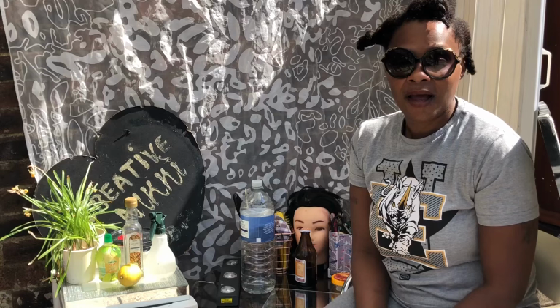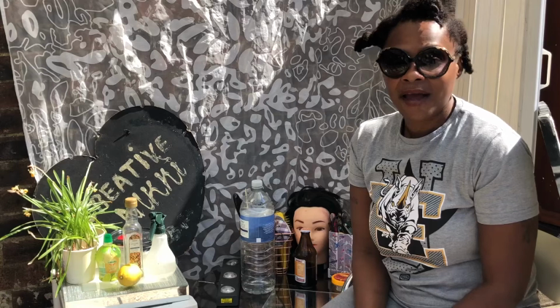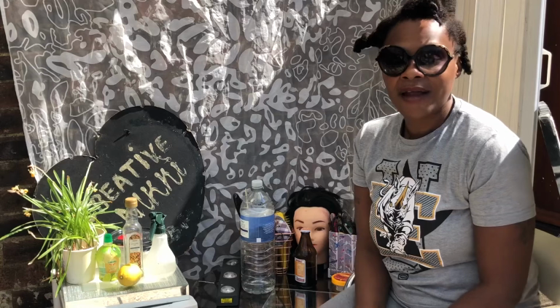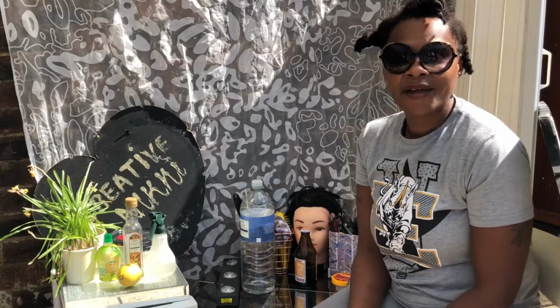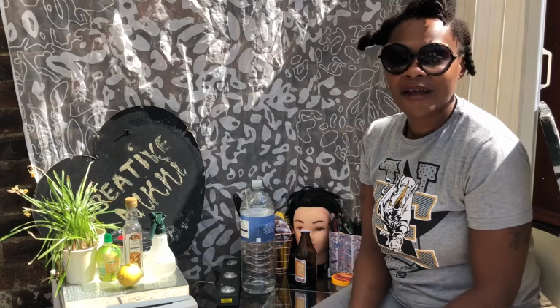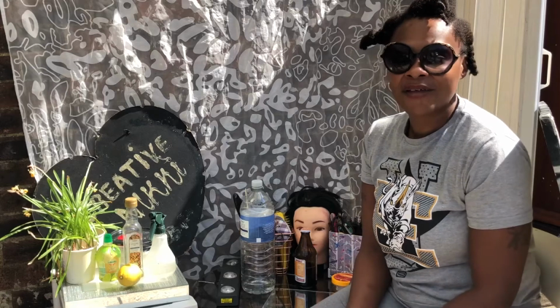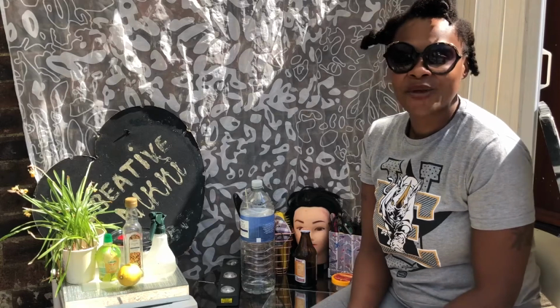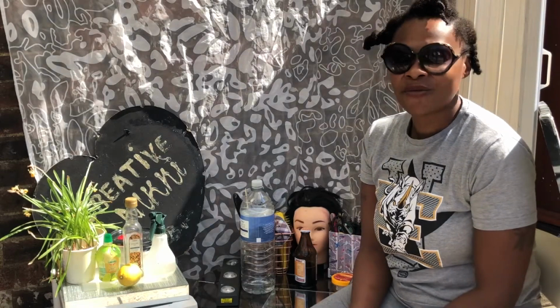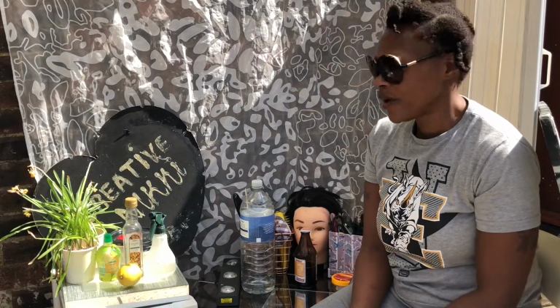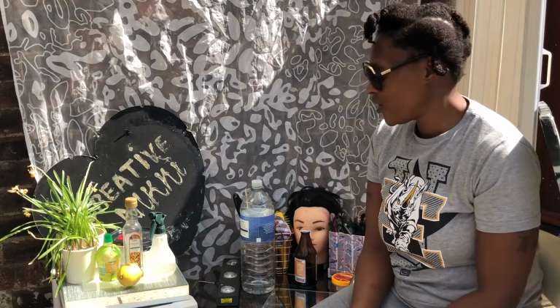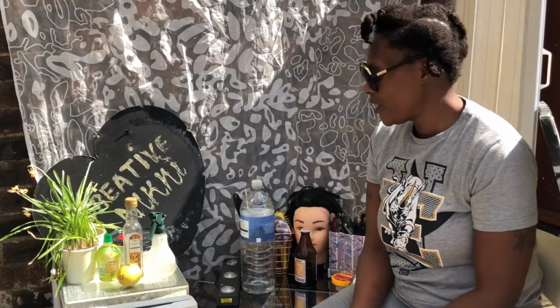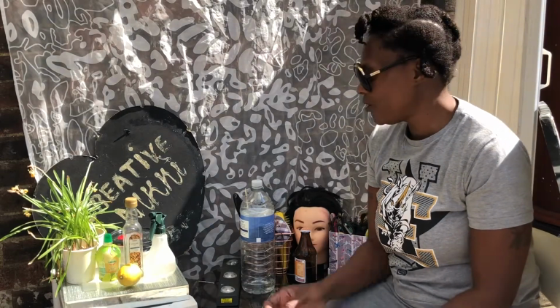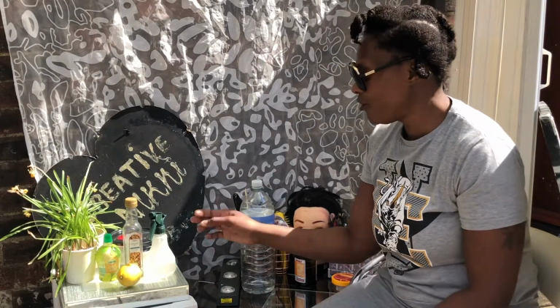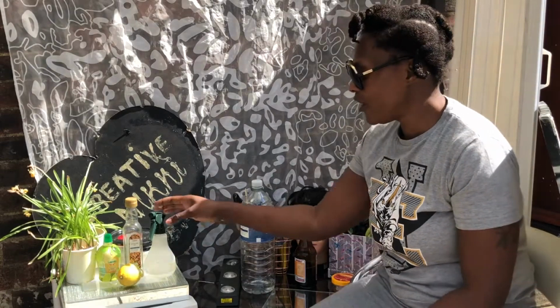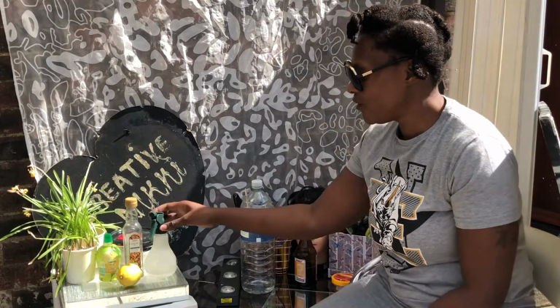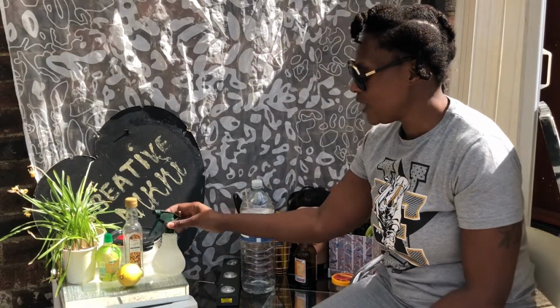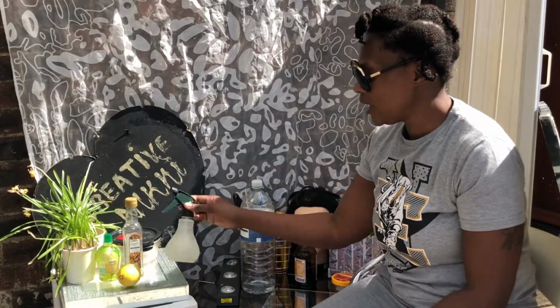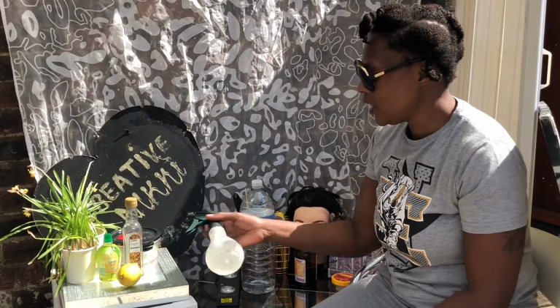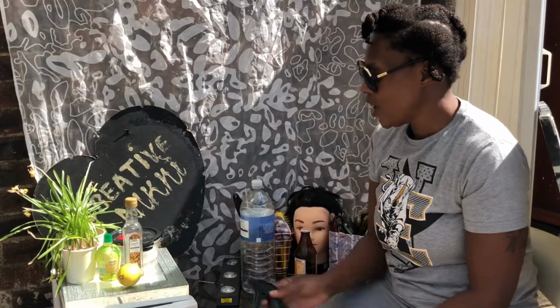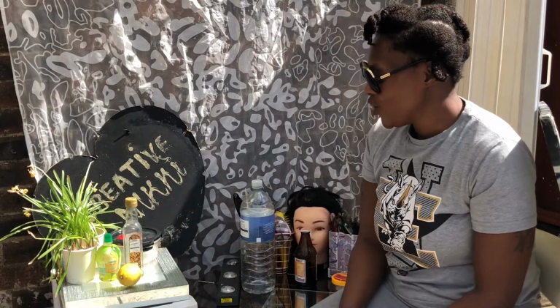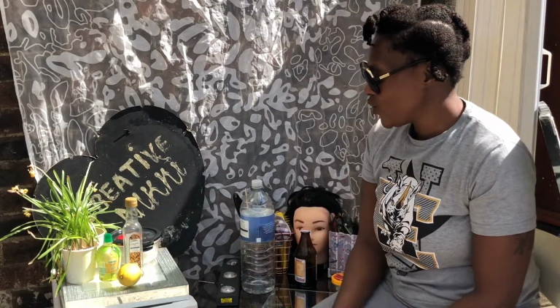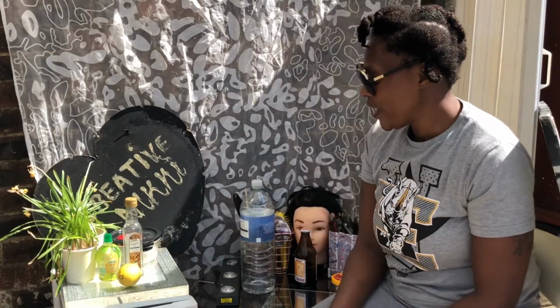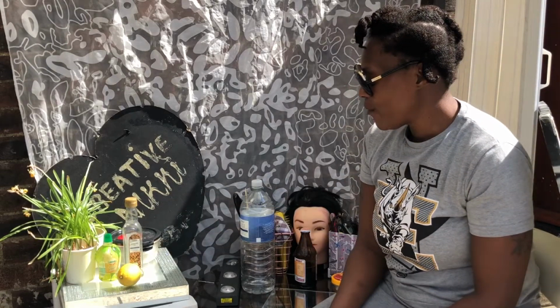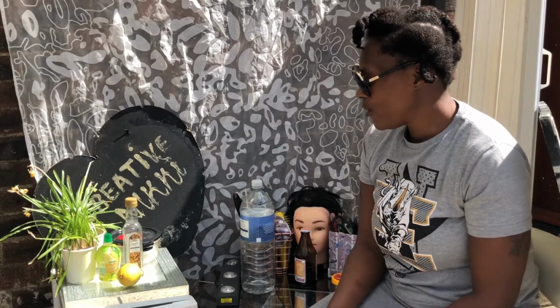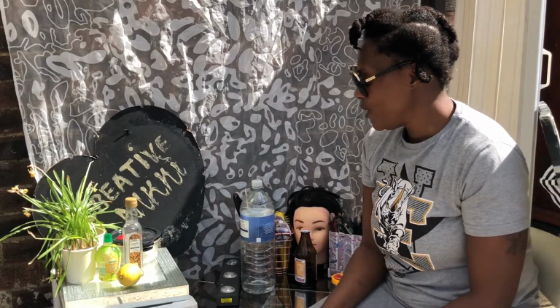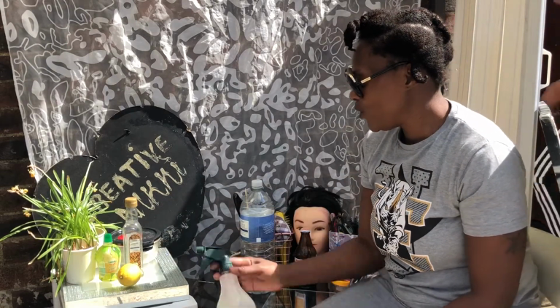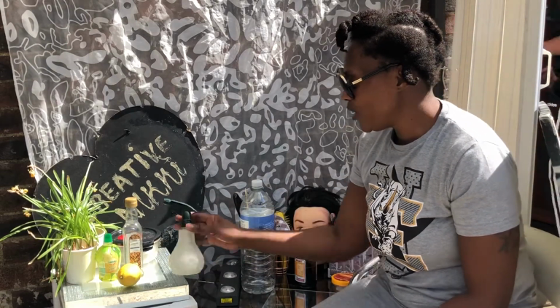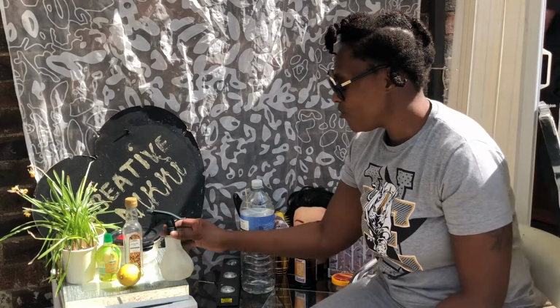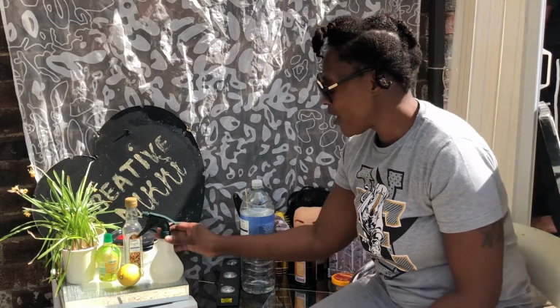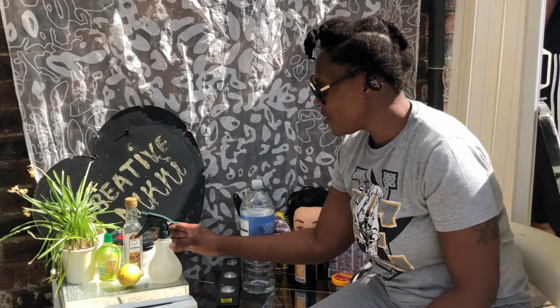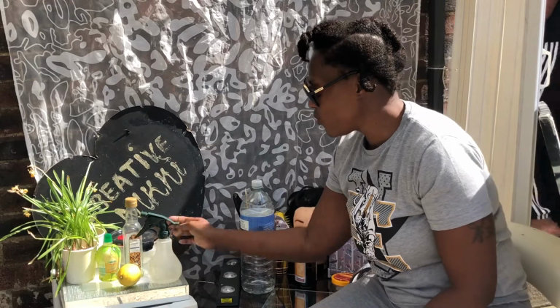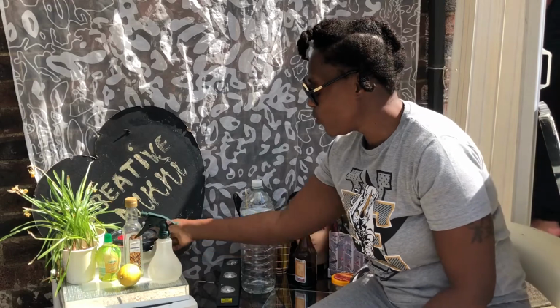Hello guys, welcome to my channel Creative Vicky. Today I'm going to be doing the rice water.